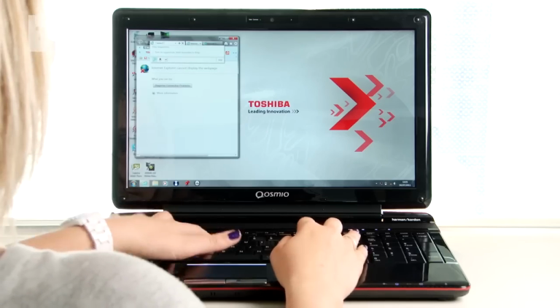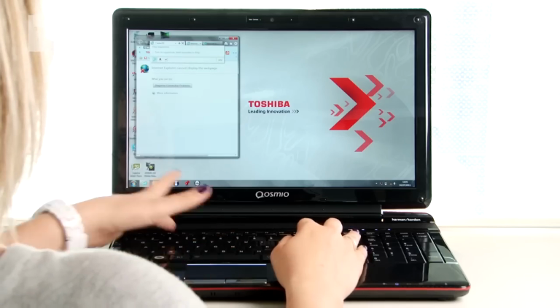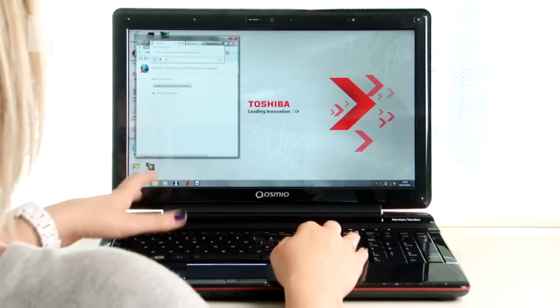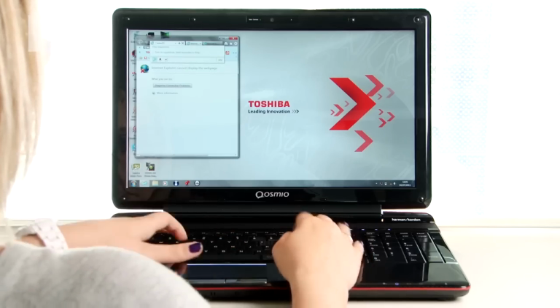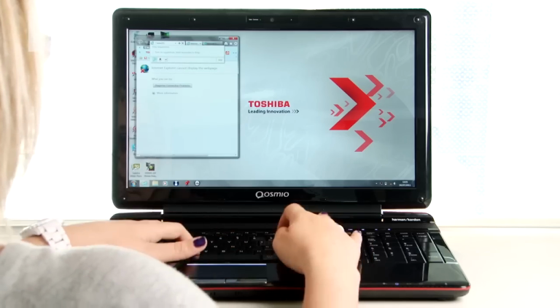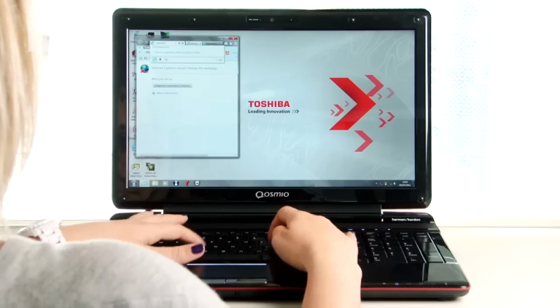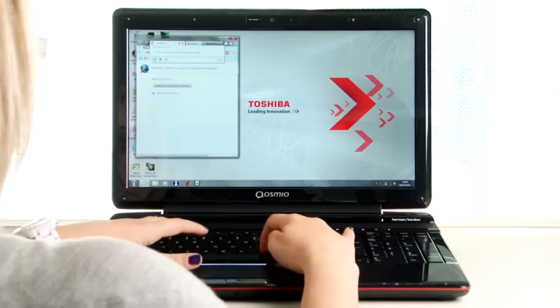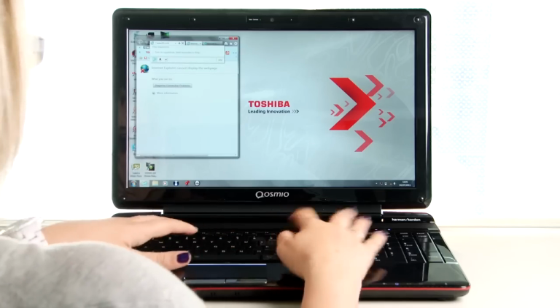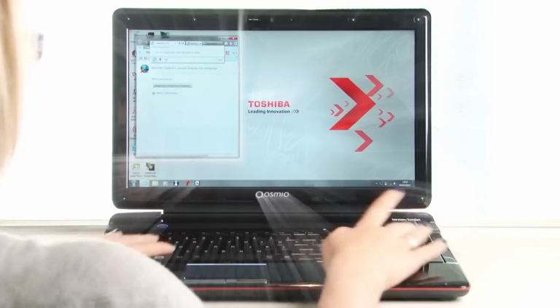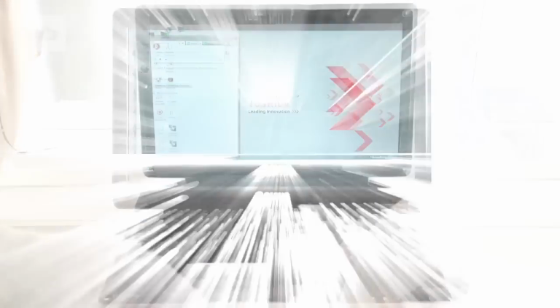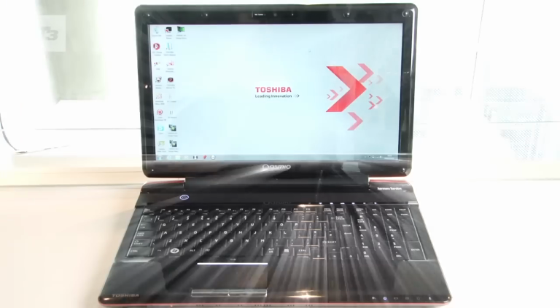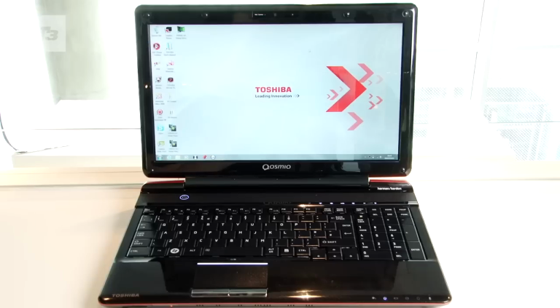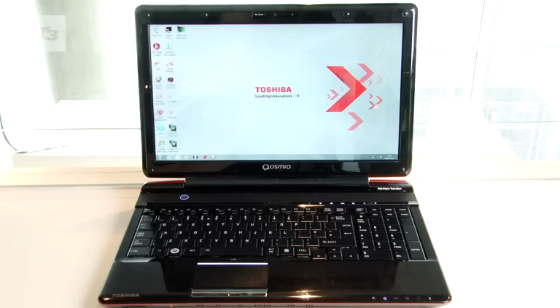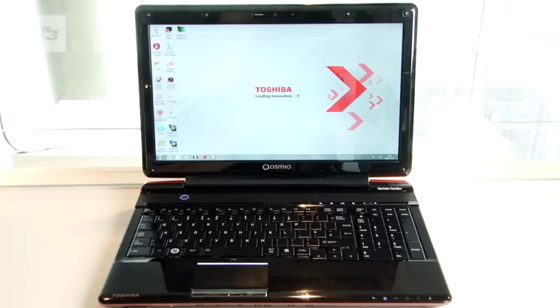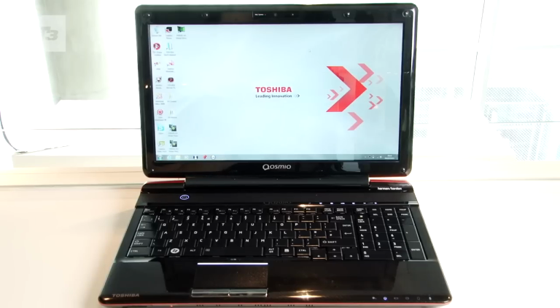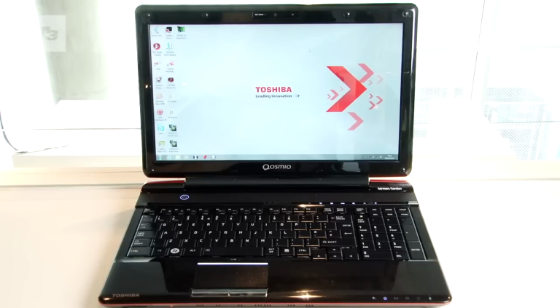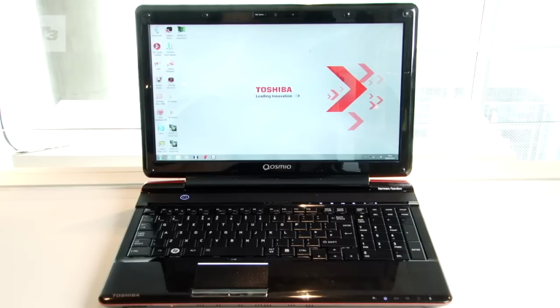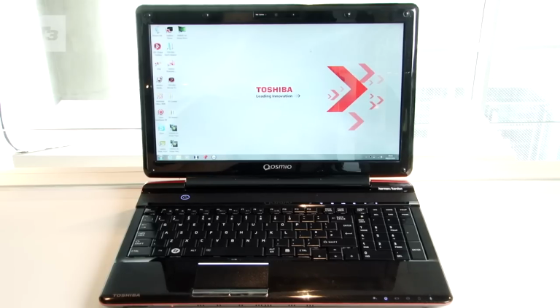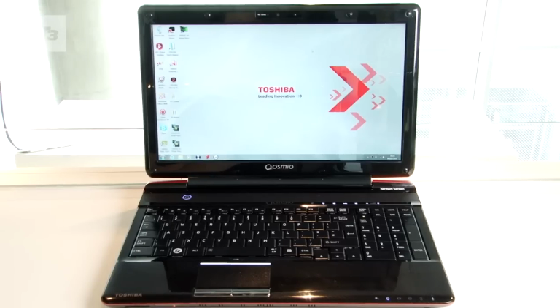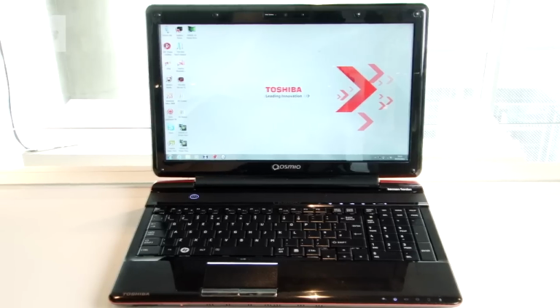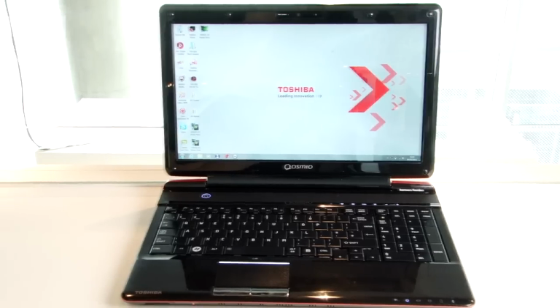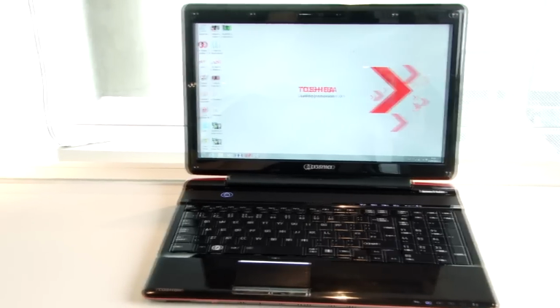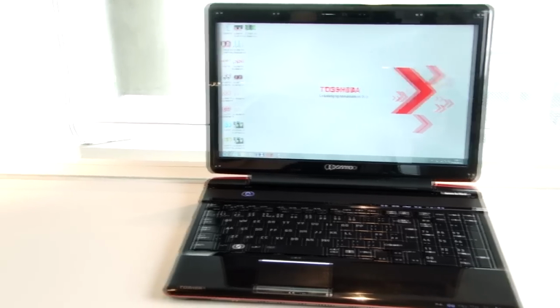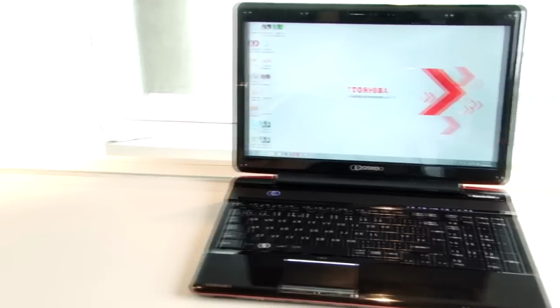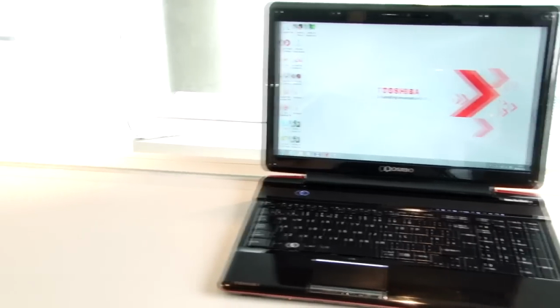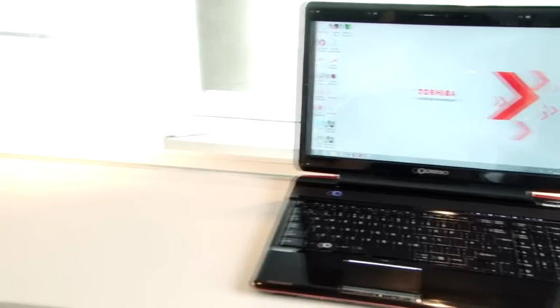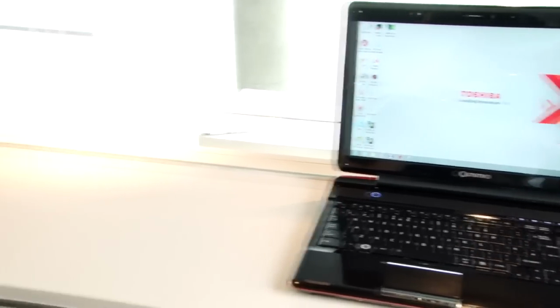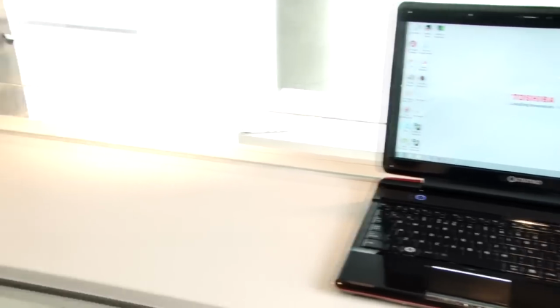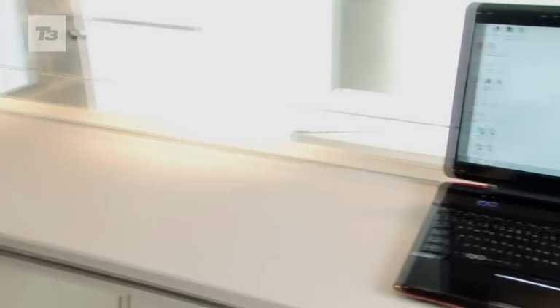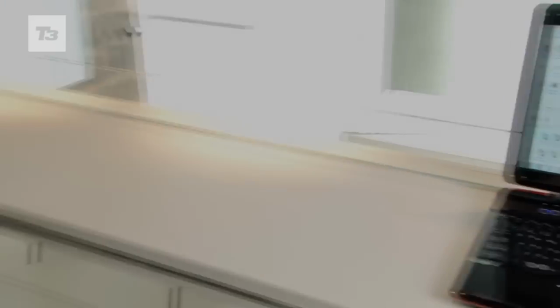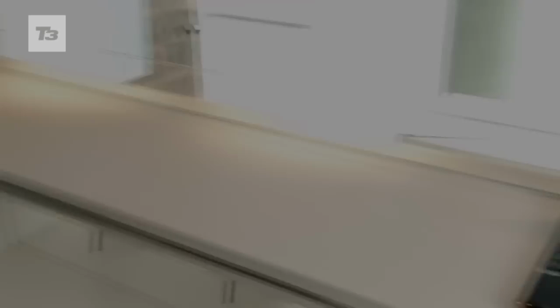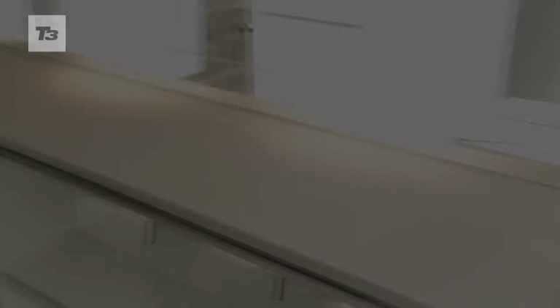For the latest news, reviews, and features on 3D and laptops, keep it locked to T3.com.